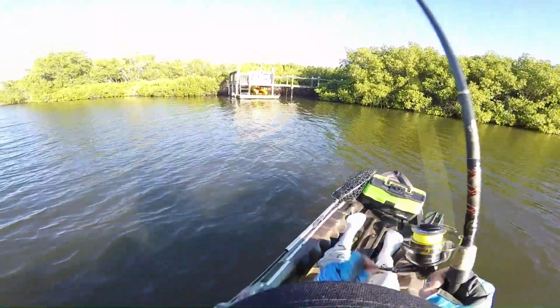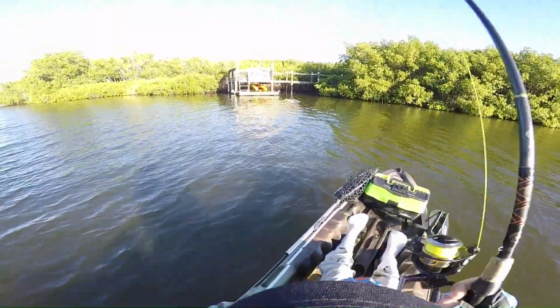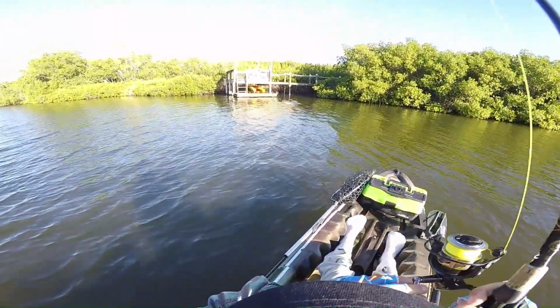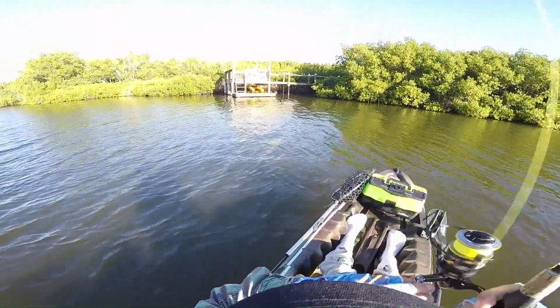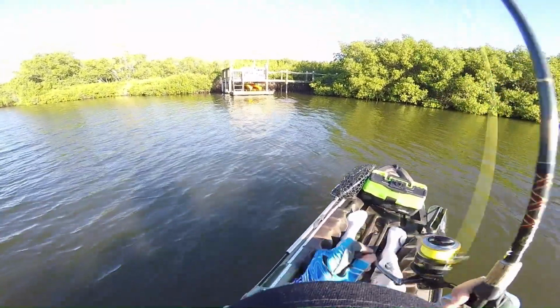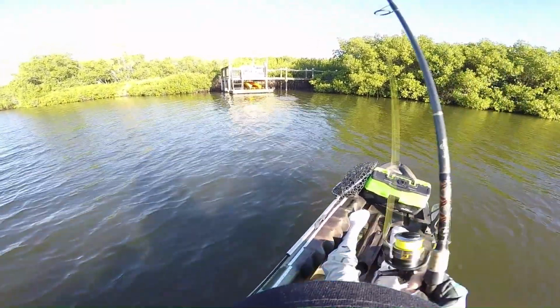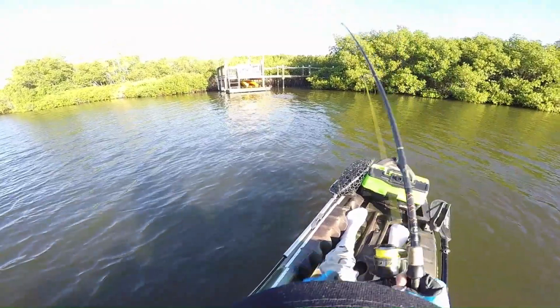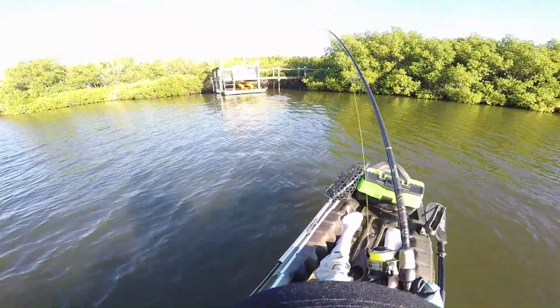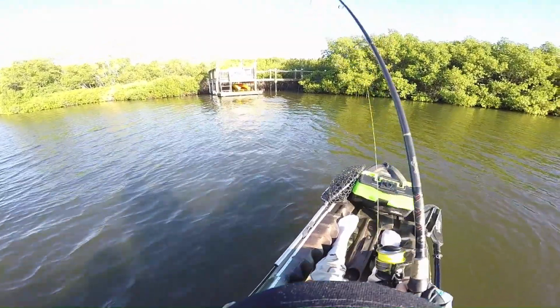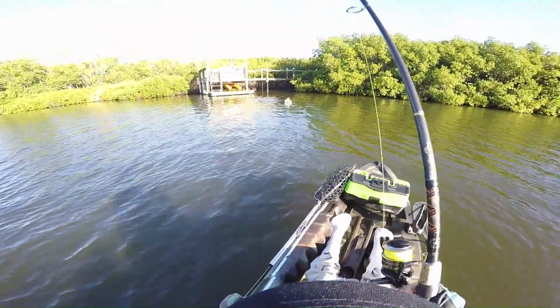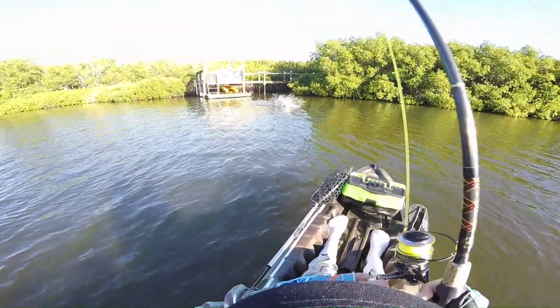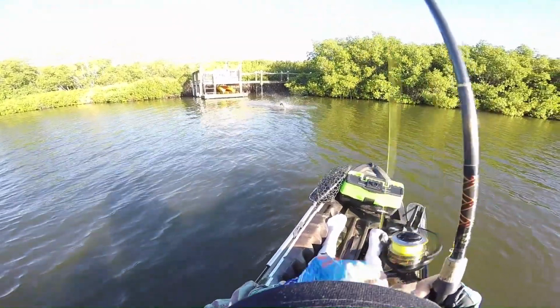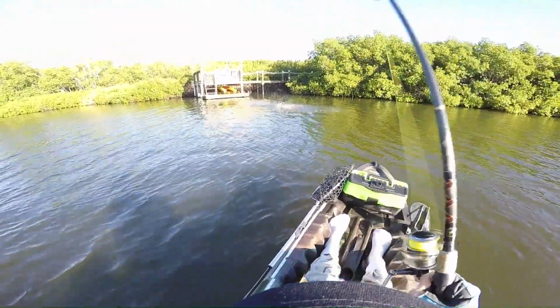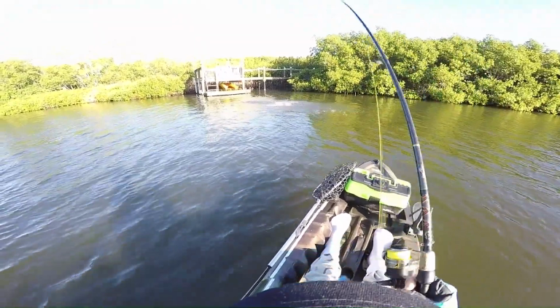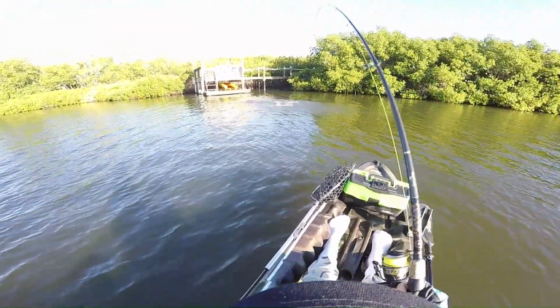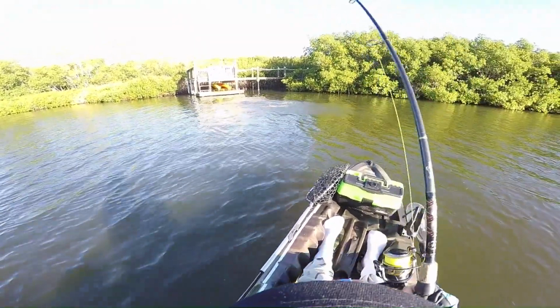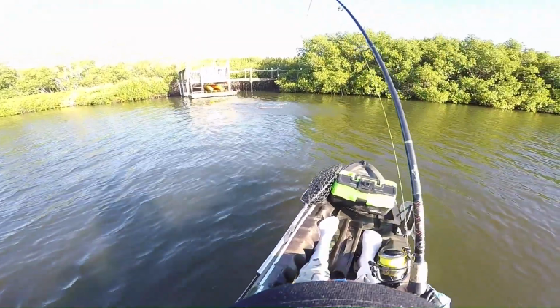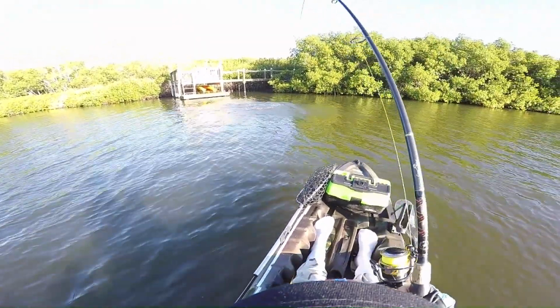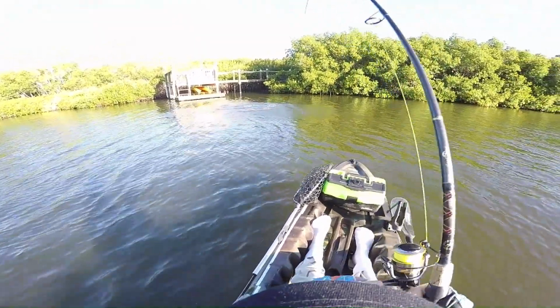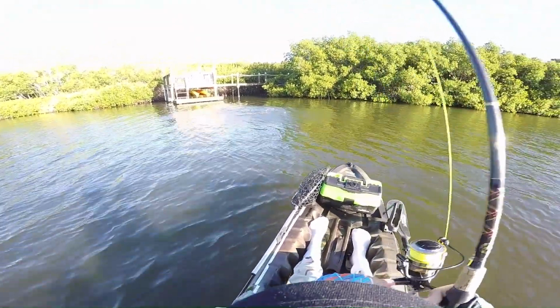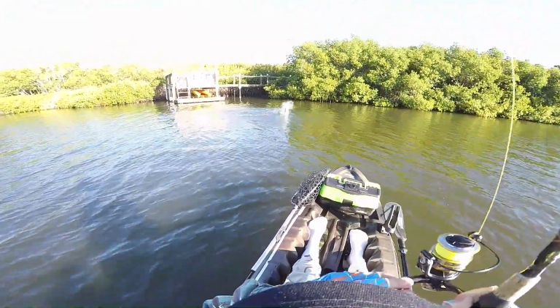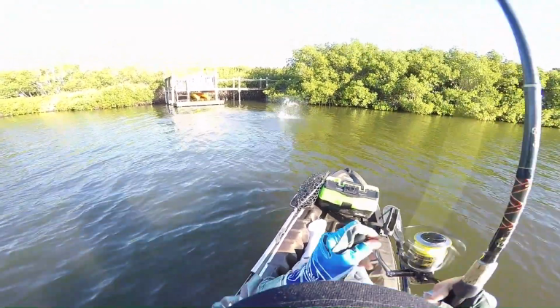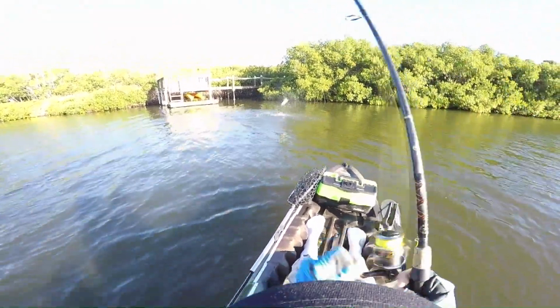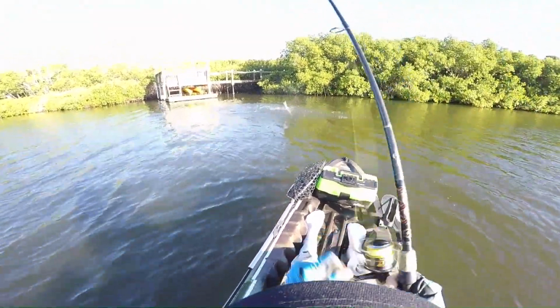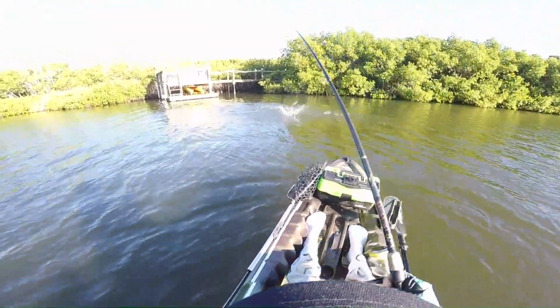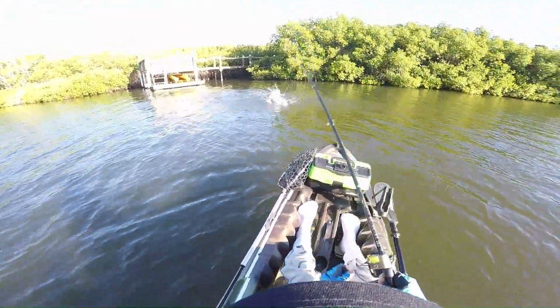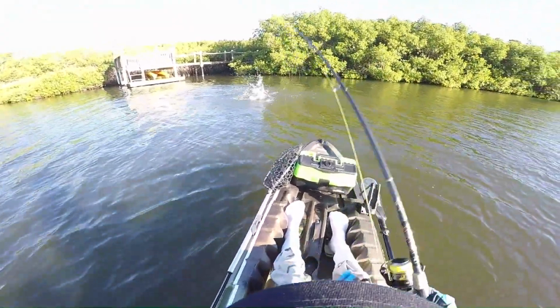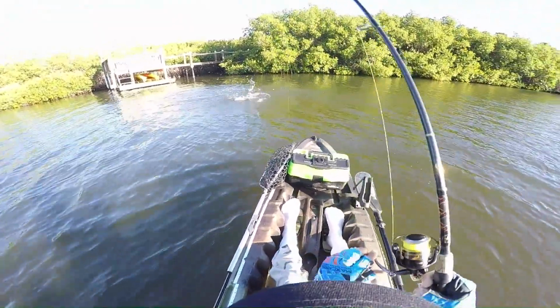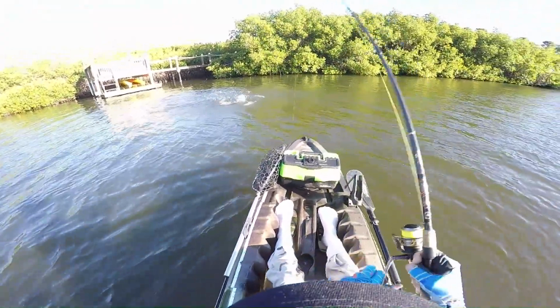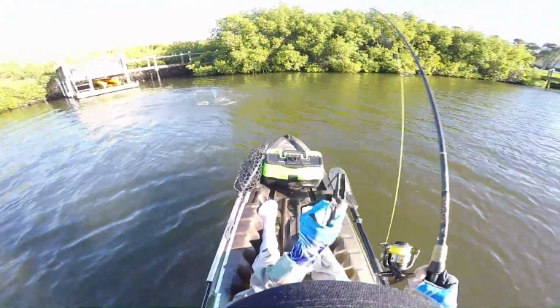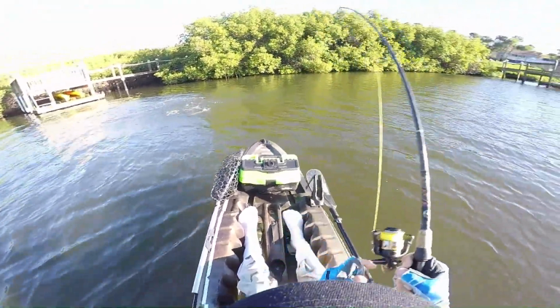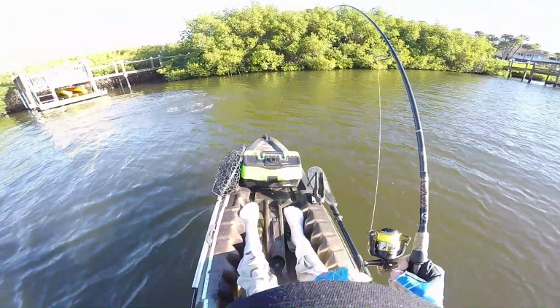Looks like a trout. Oh, it's a snook. Nice one, too.